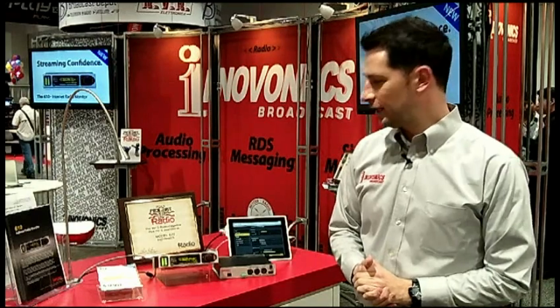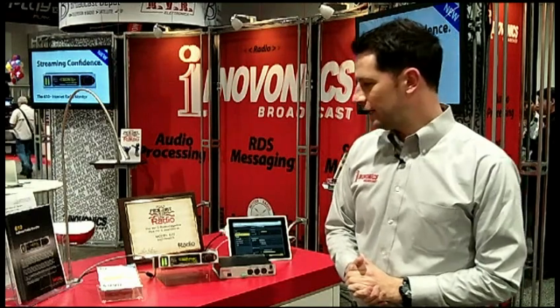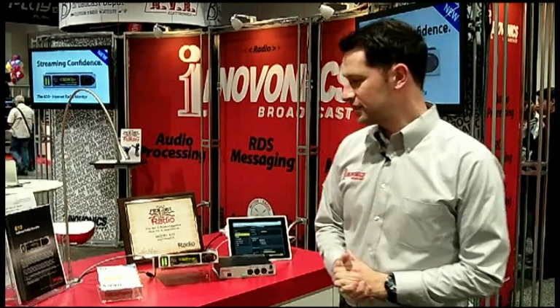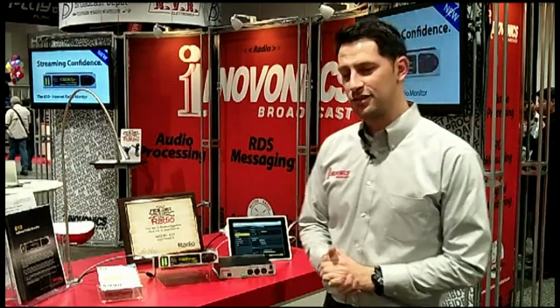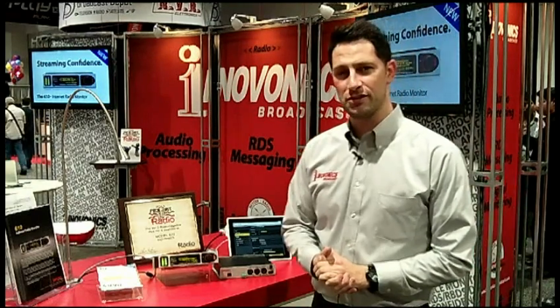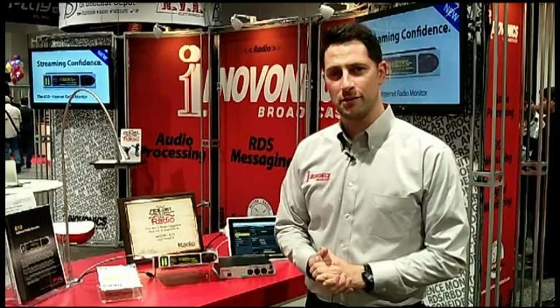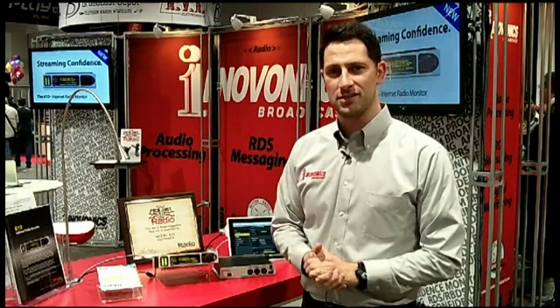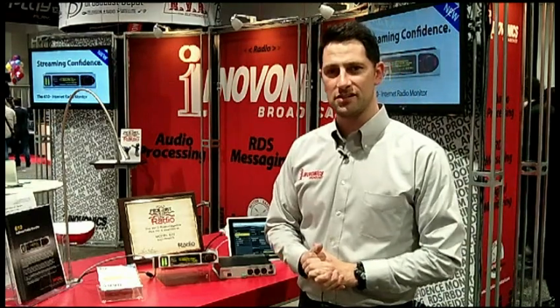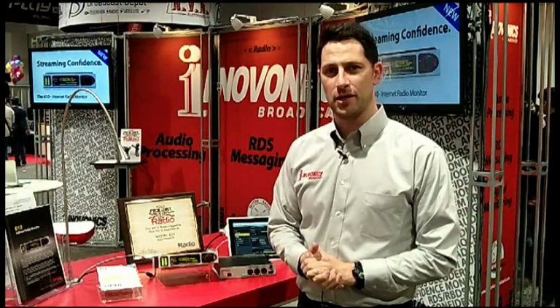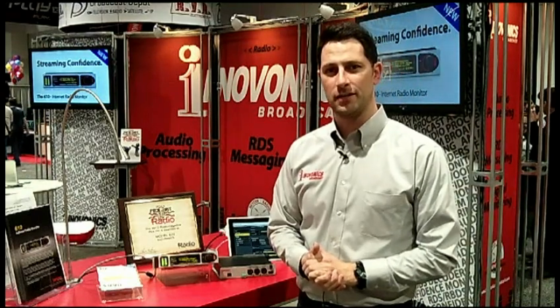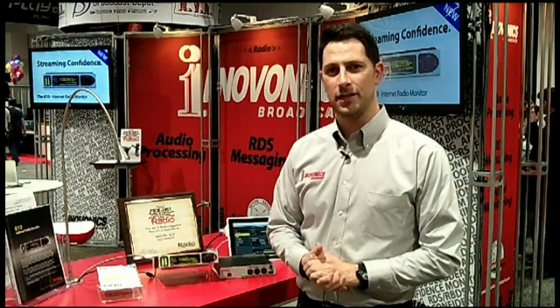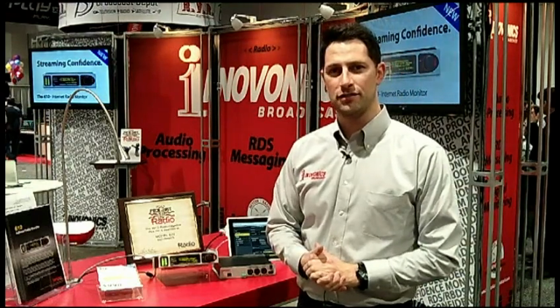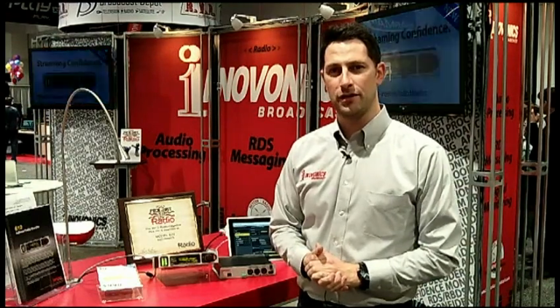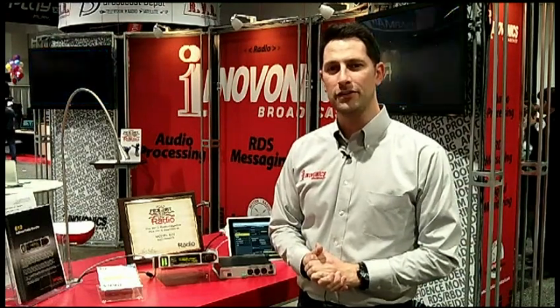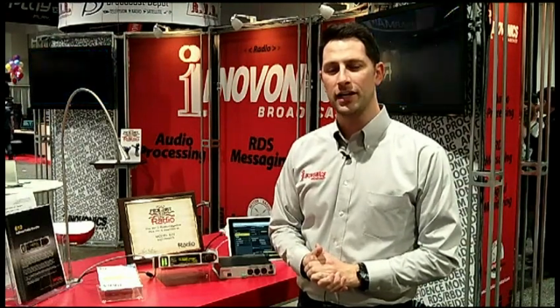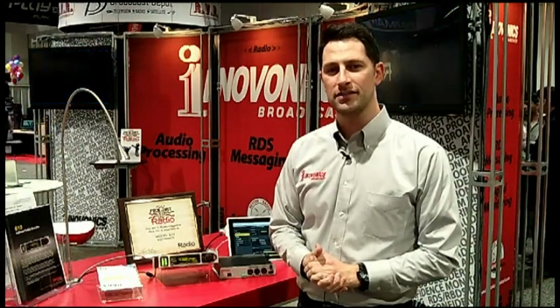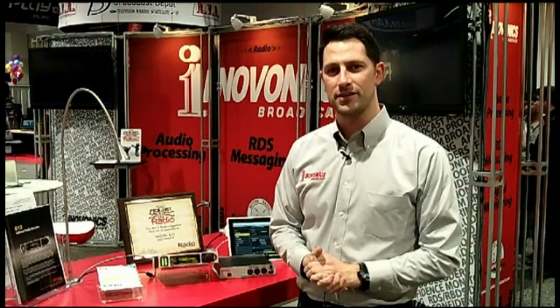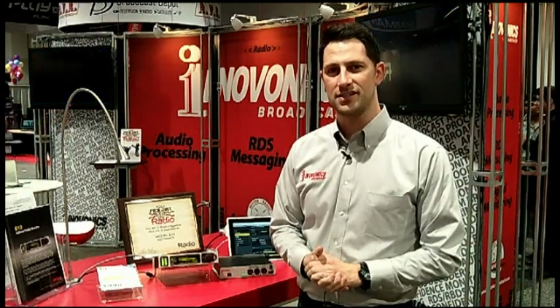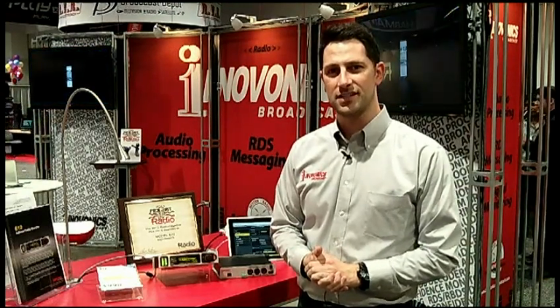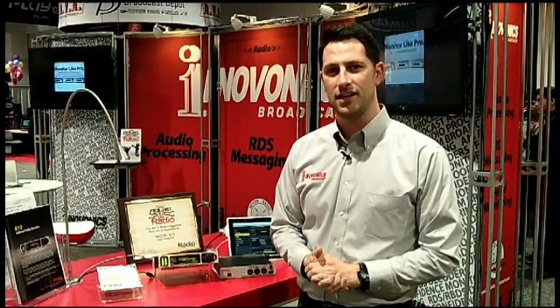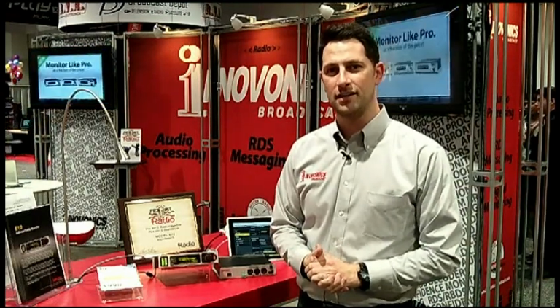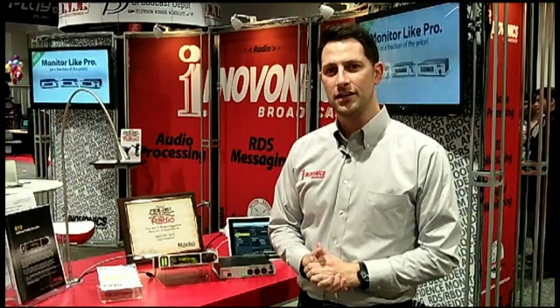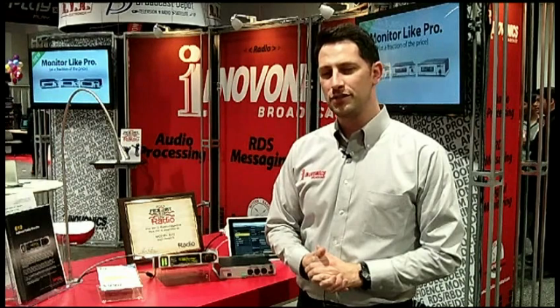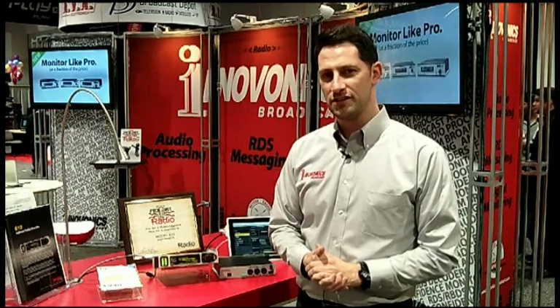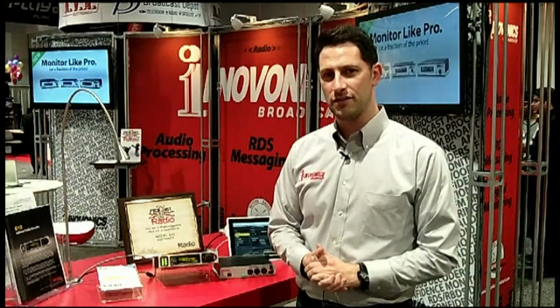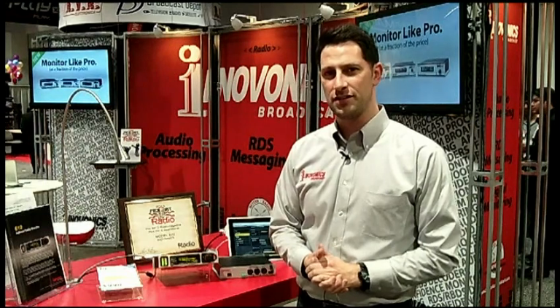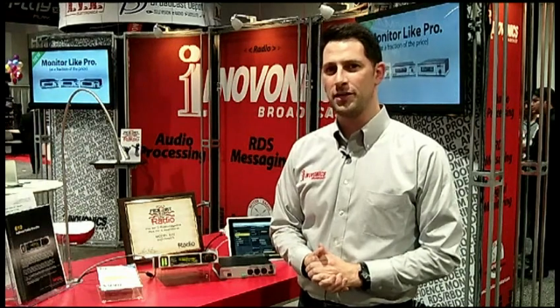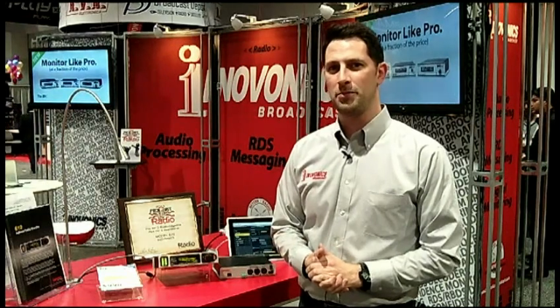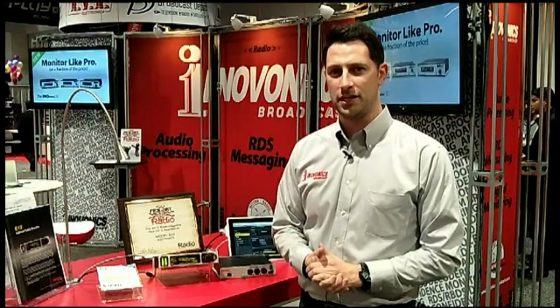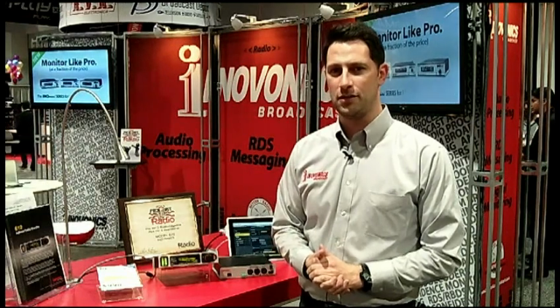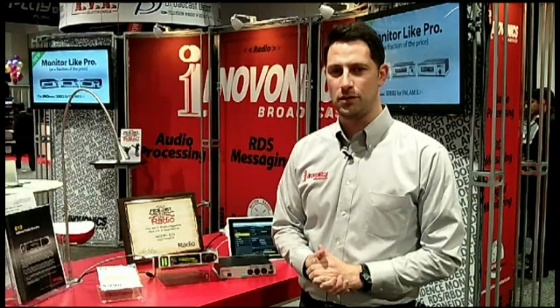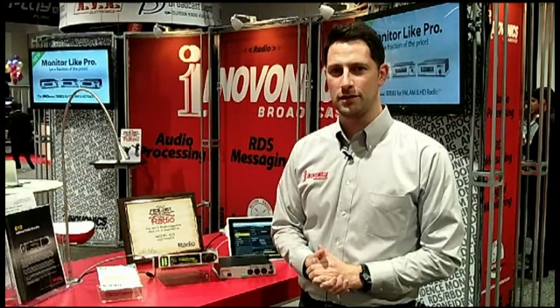Again, this is Lucas Hurwitz, sales and marketing manager for Innovonics, with the 610 — the 2013 Radio Pick Hit Award winner.